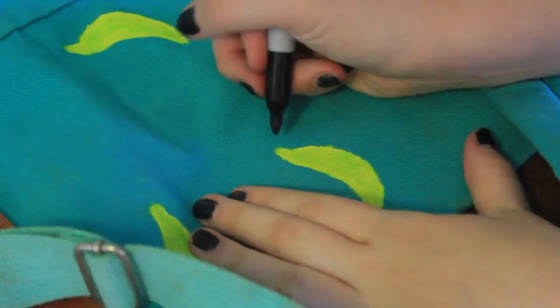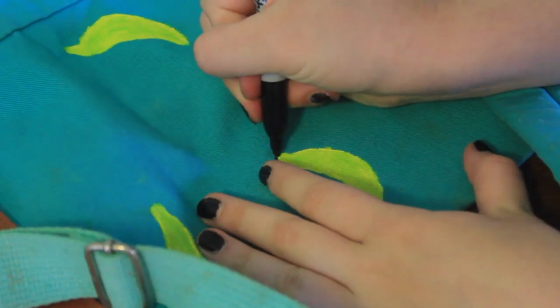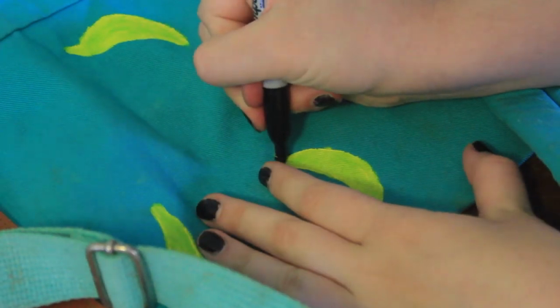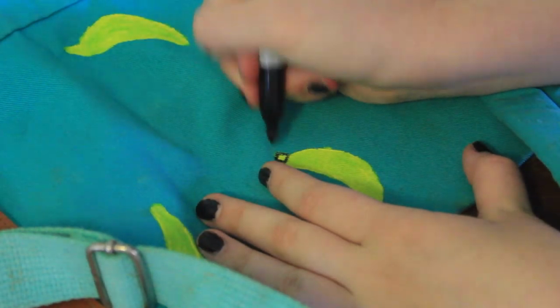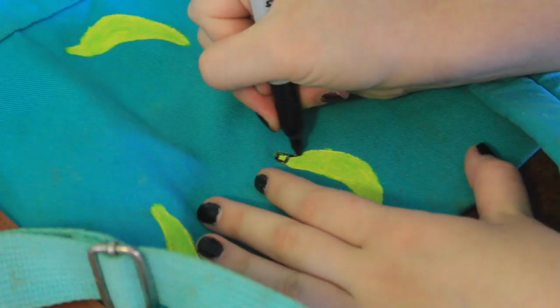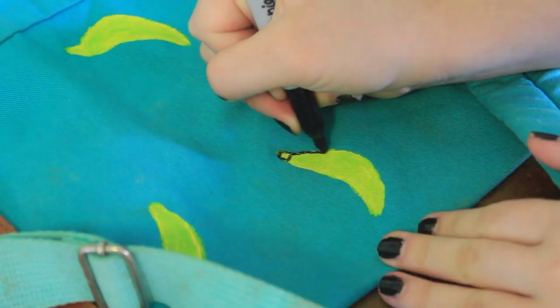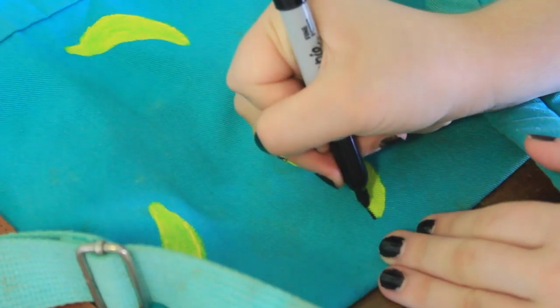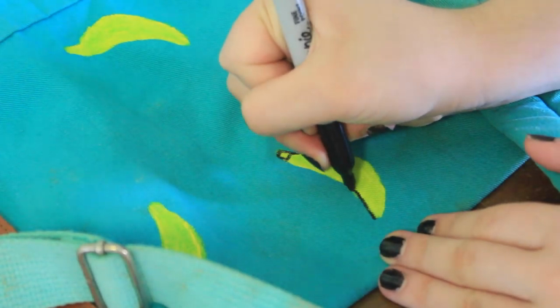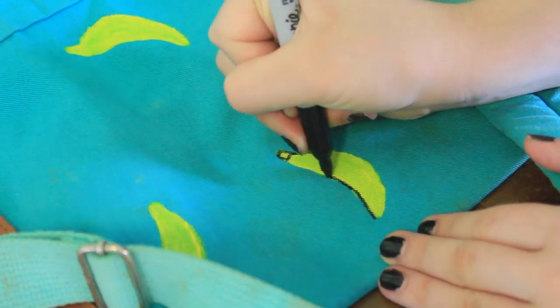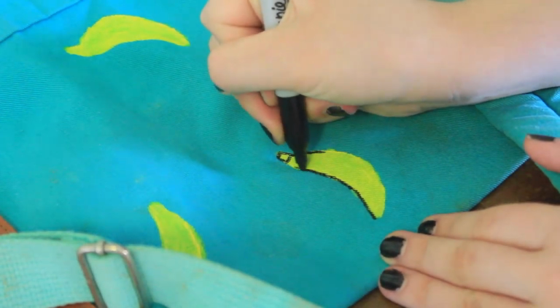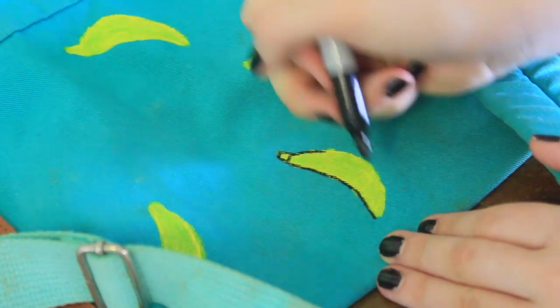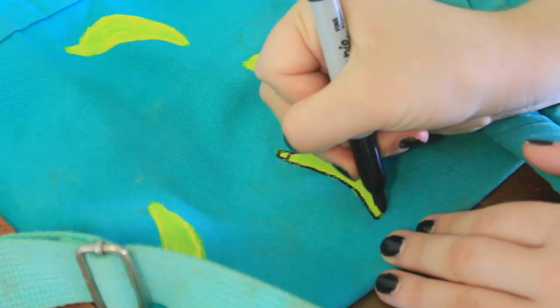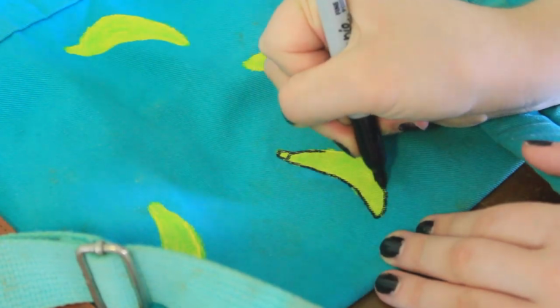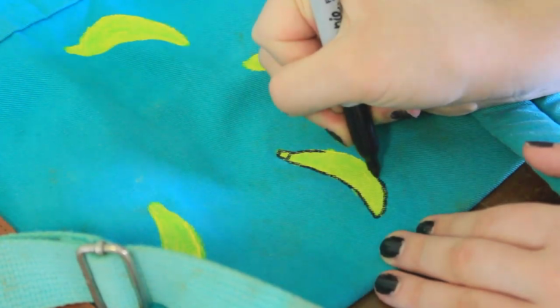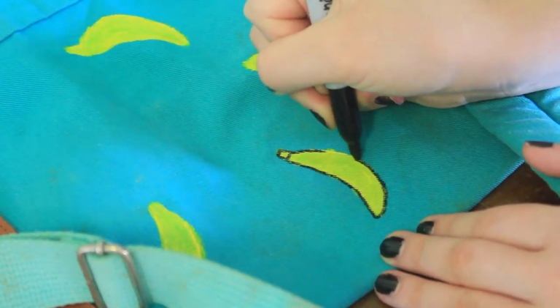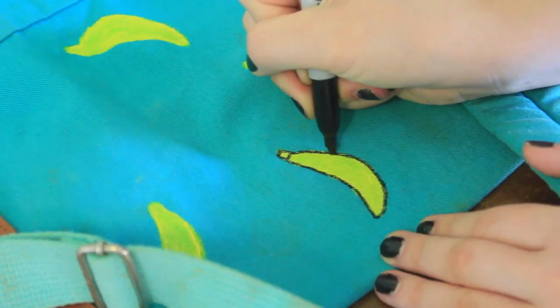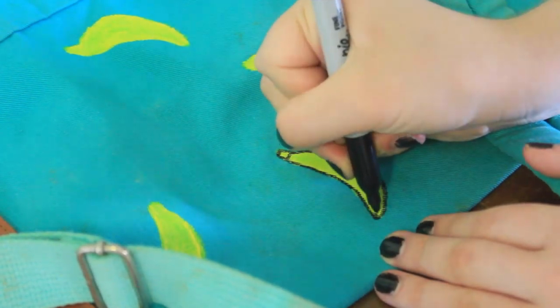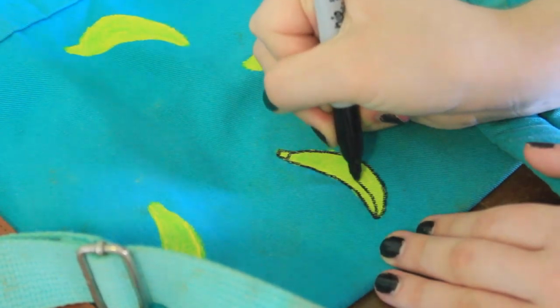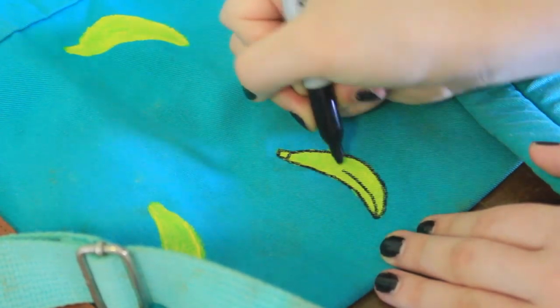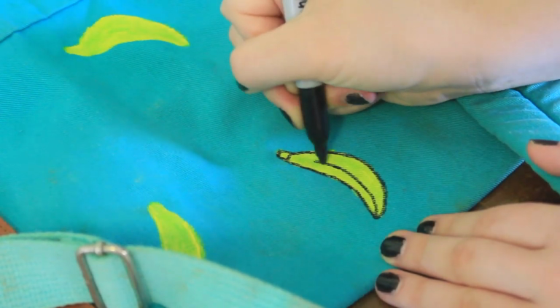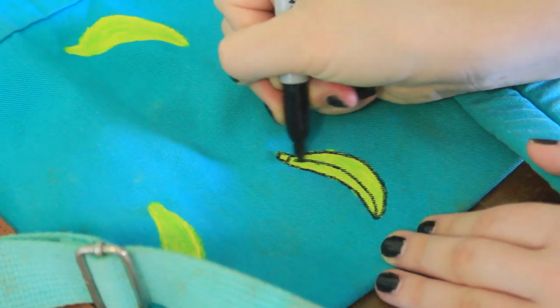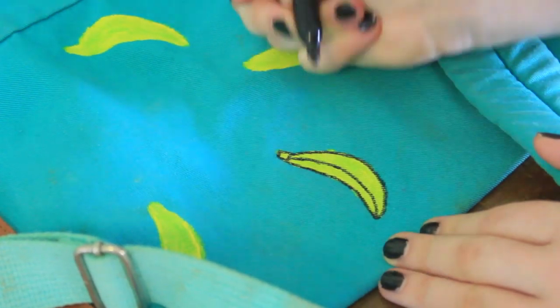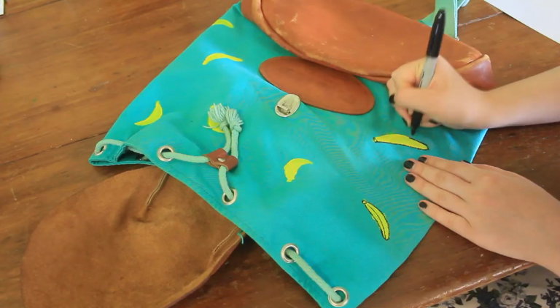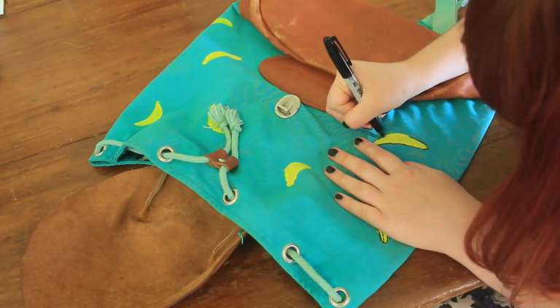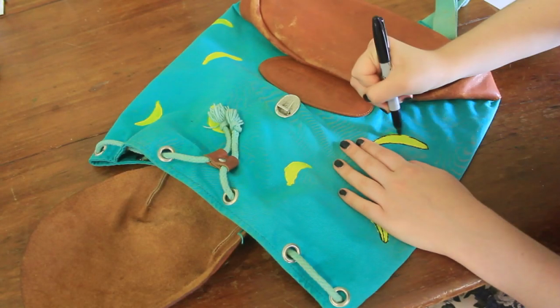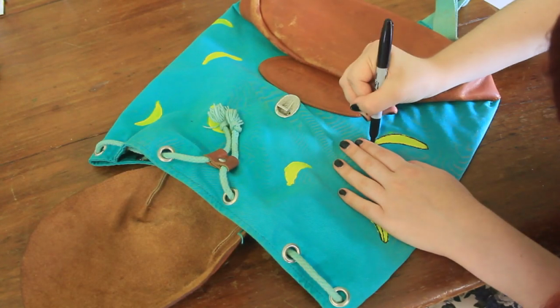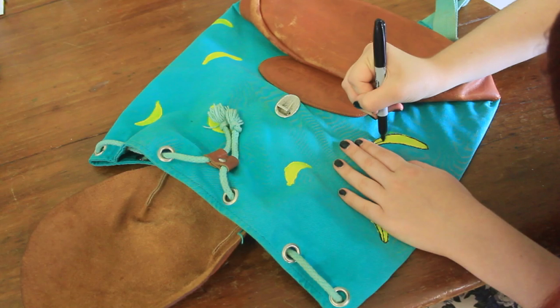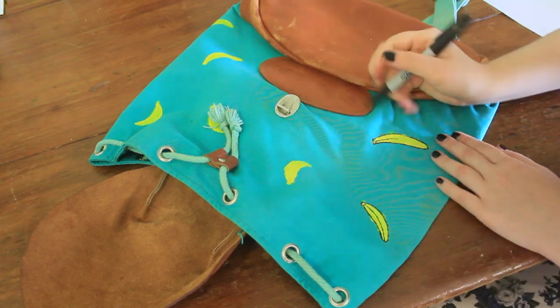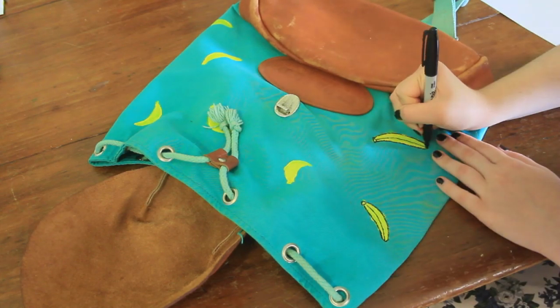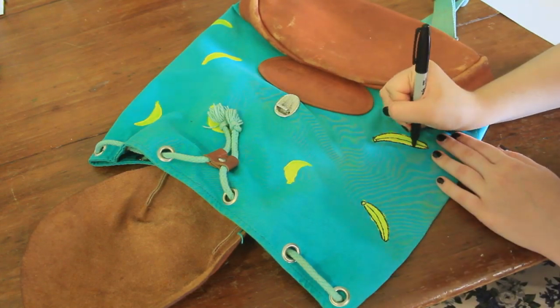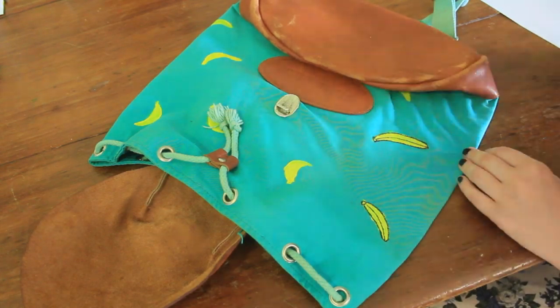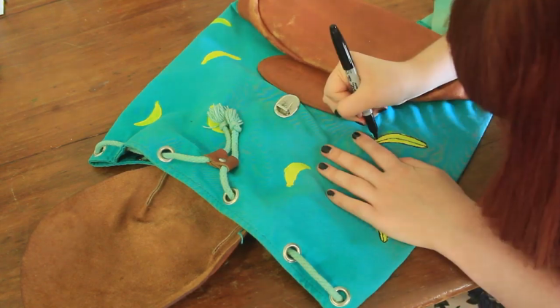Then, using a permanent black marker, I drew a couple of simple lines over the top of the paint to finish off the design. And I repeated this for all of the bananas.